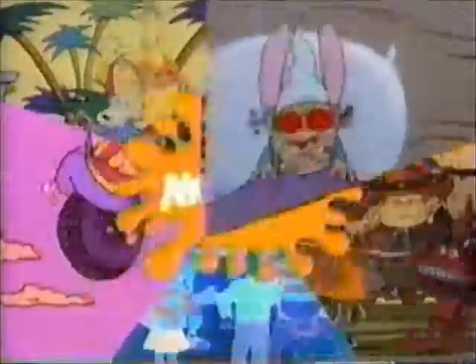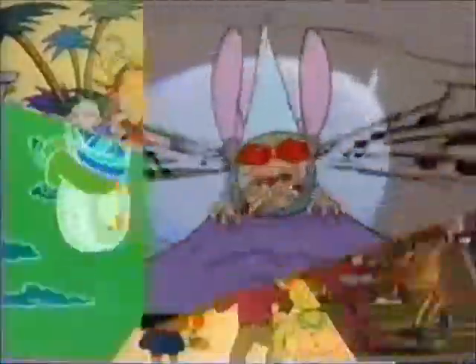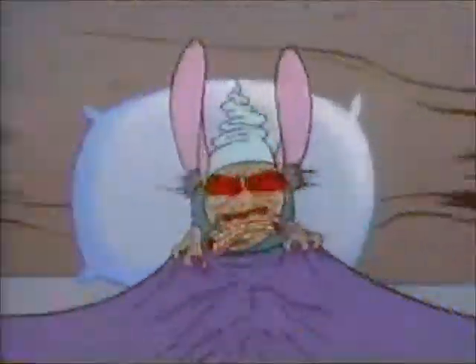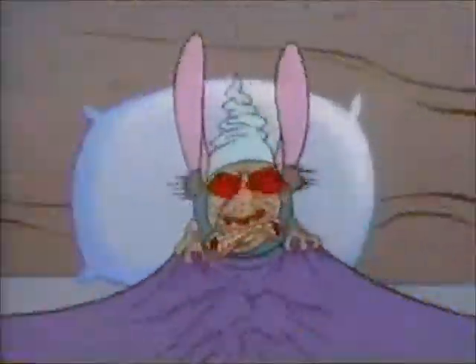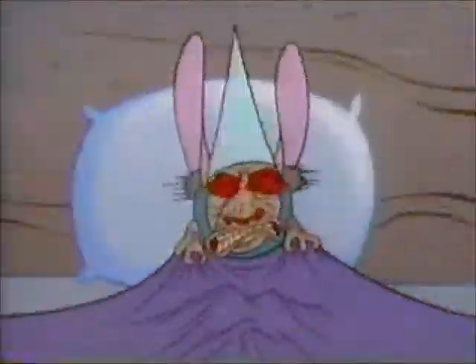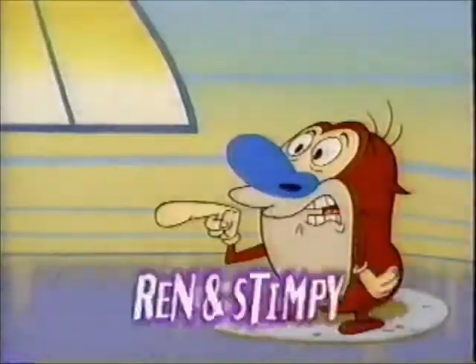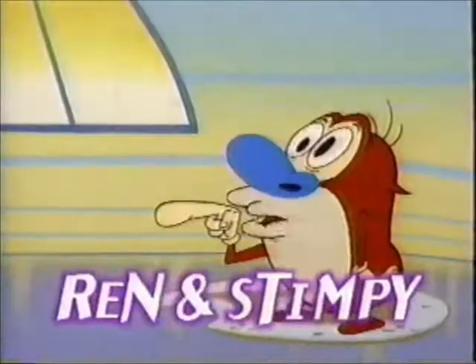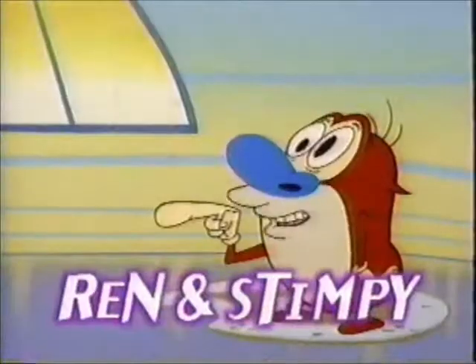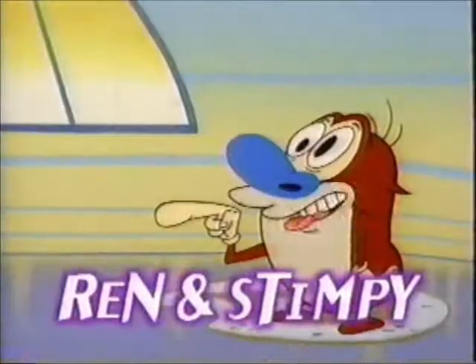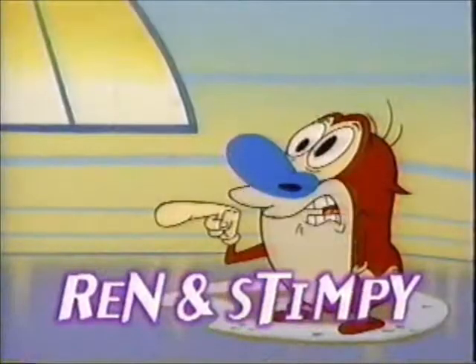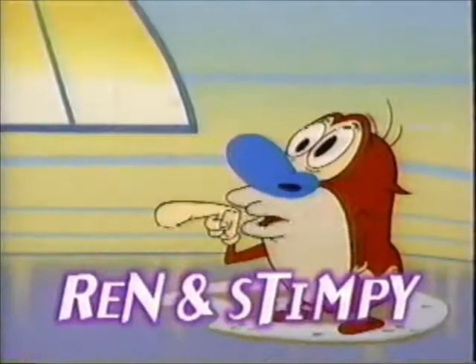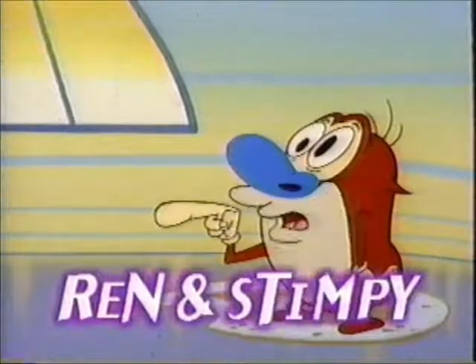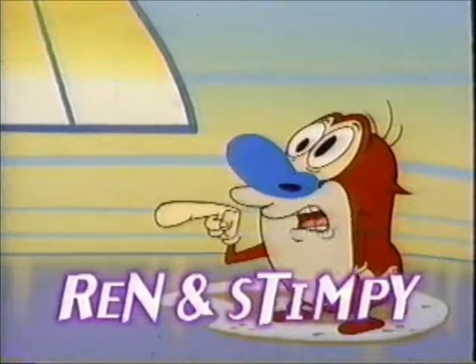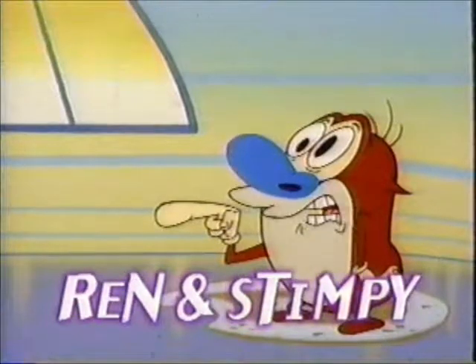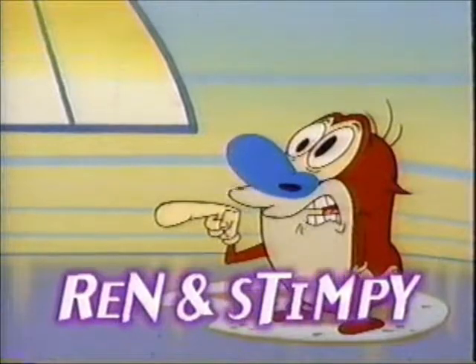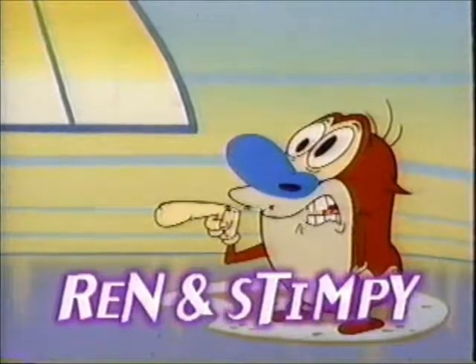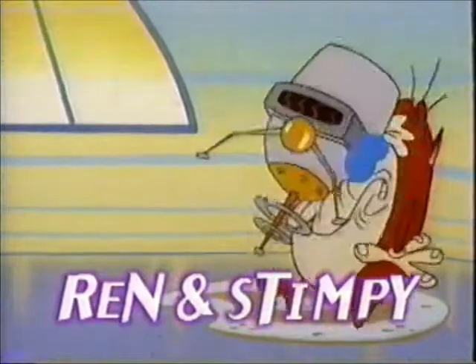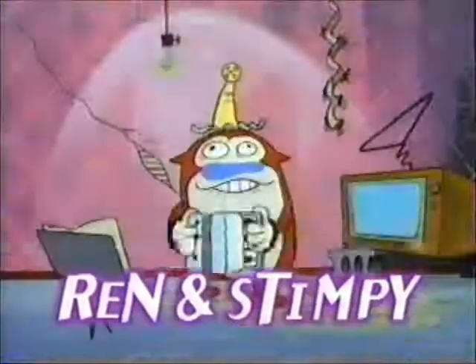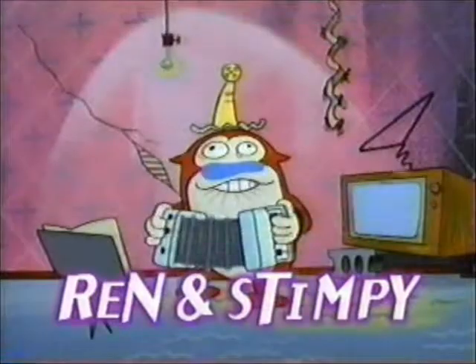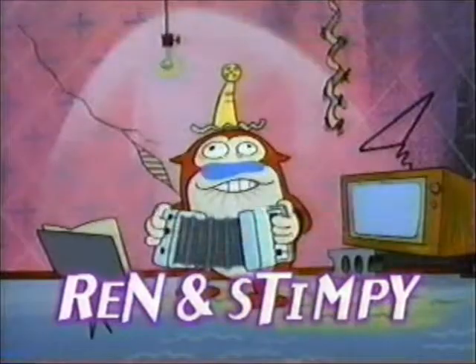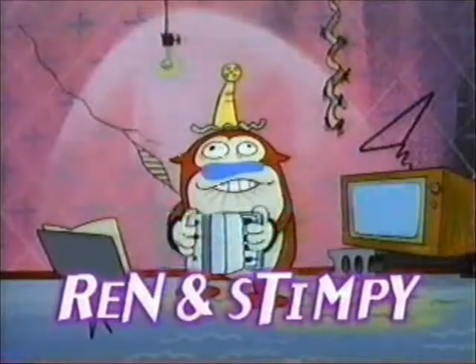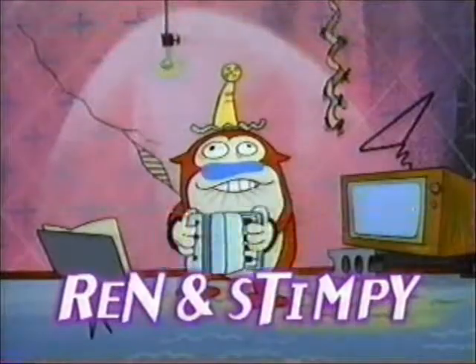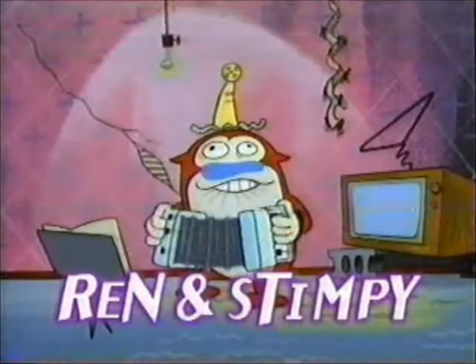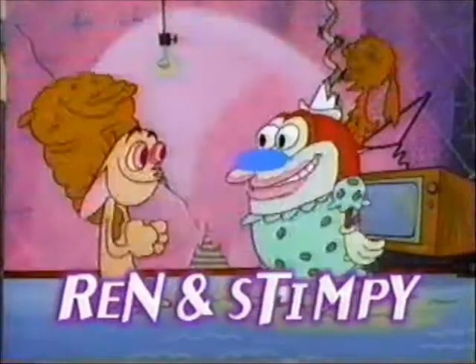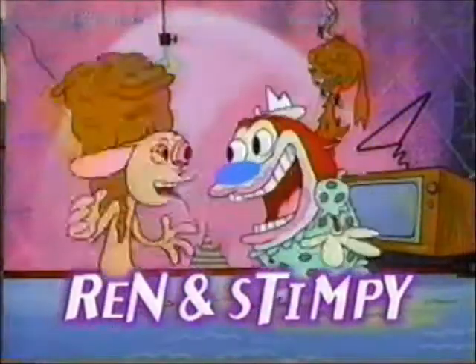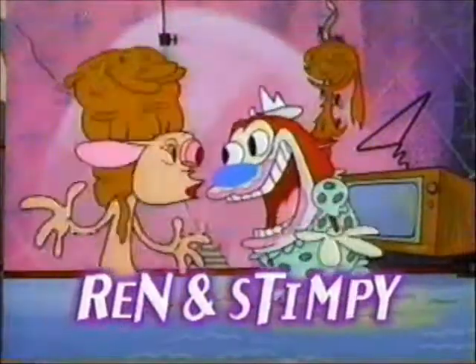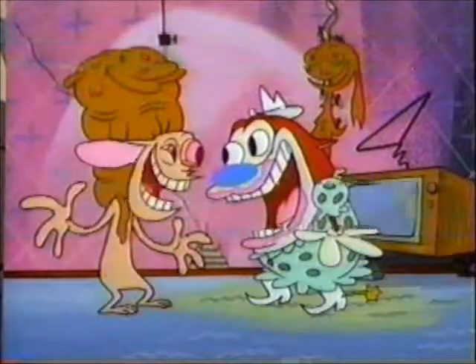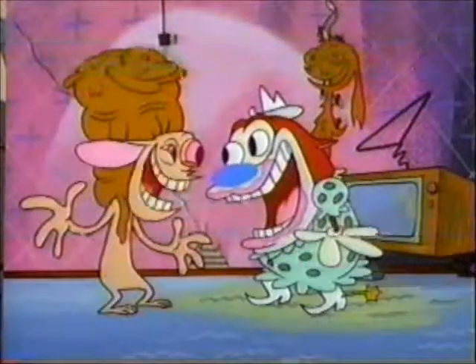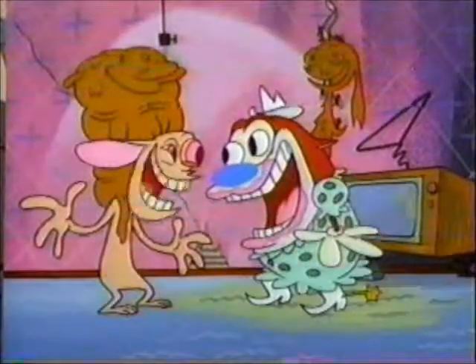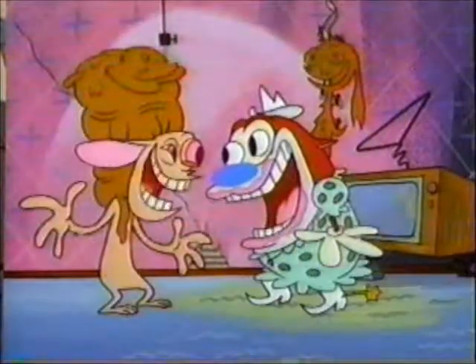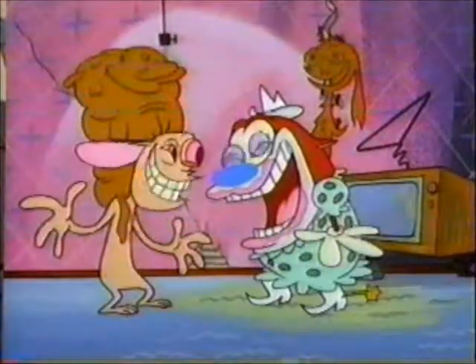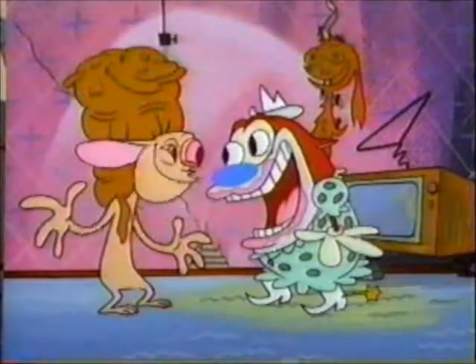What on Earth are you watching? It's great to be back!